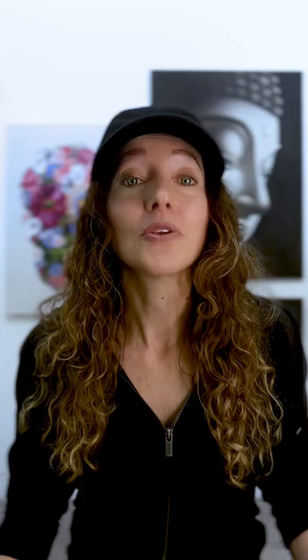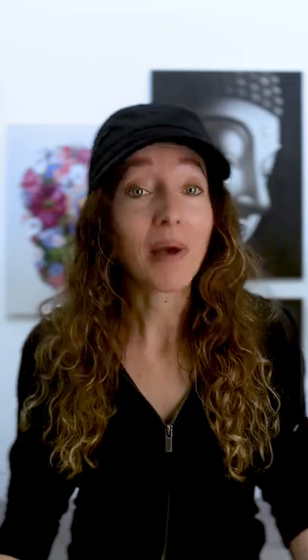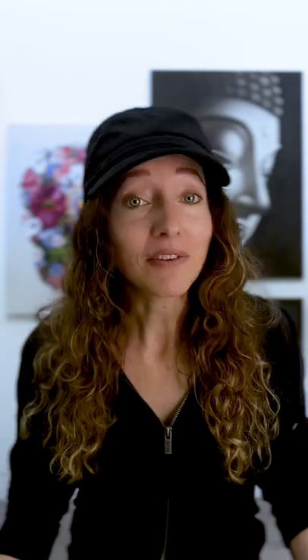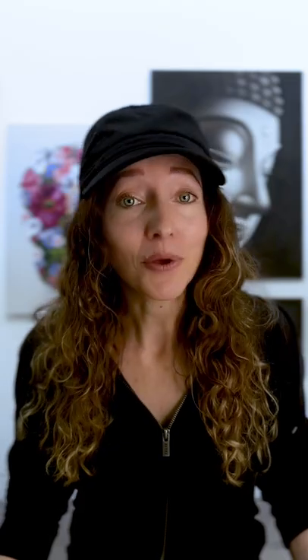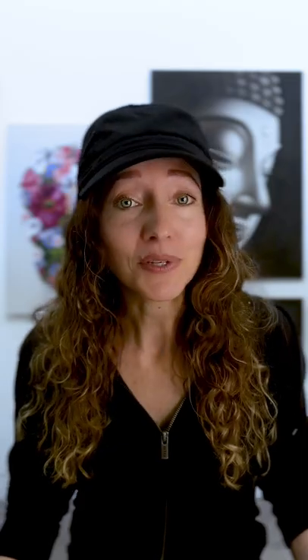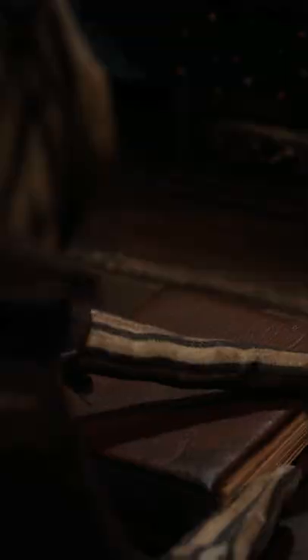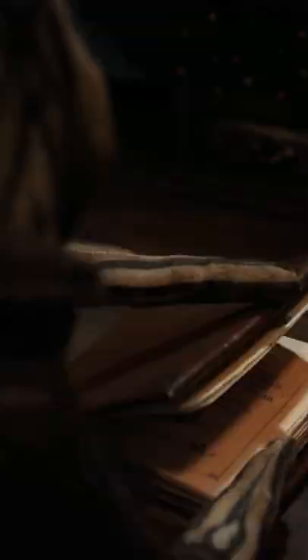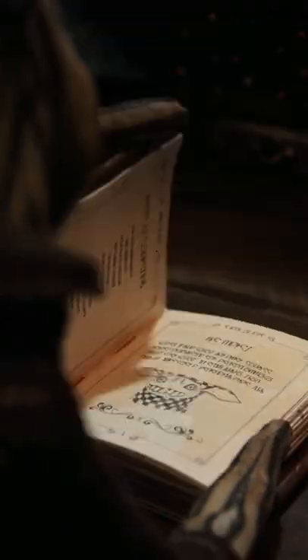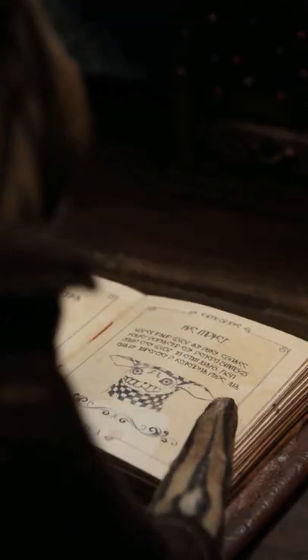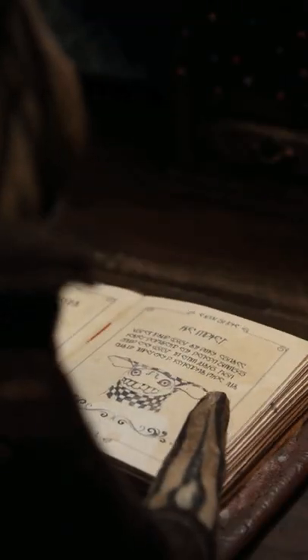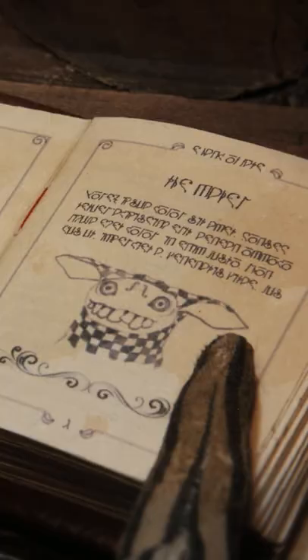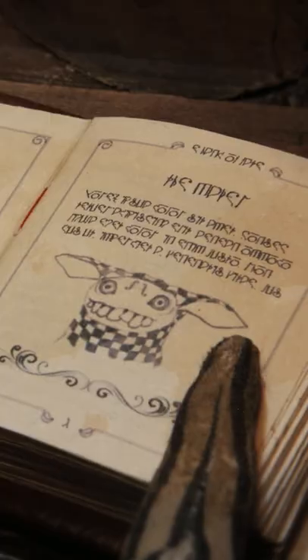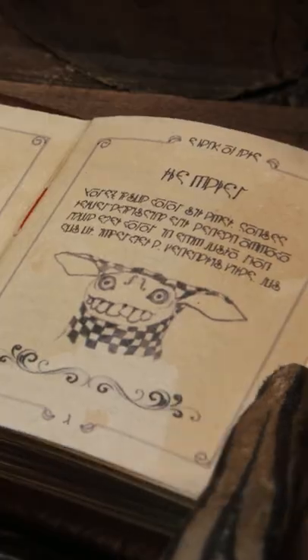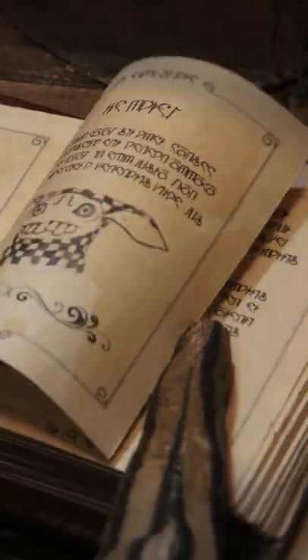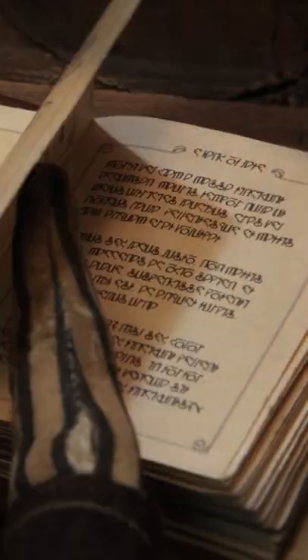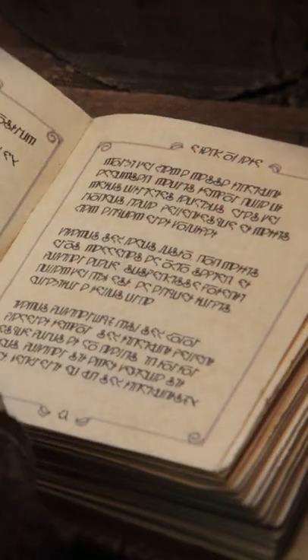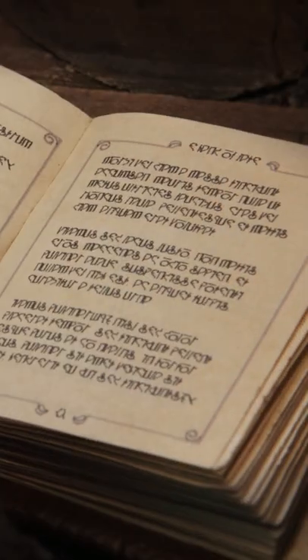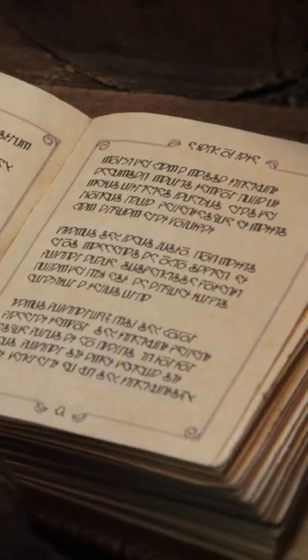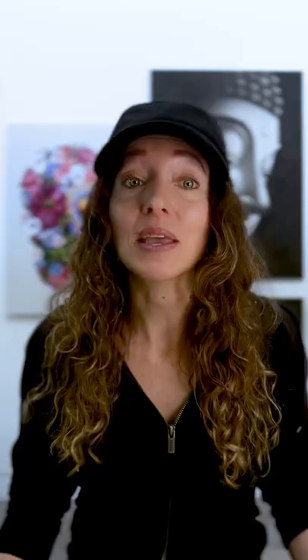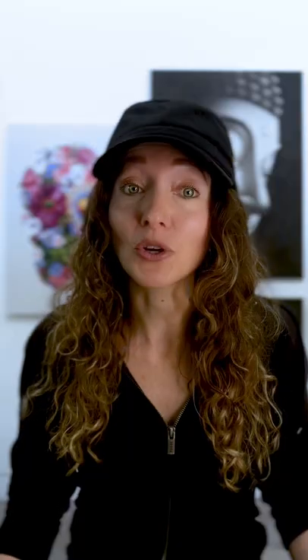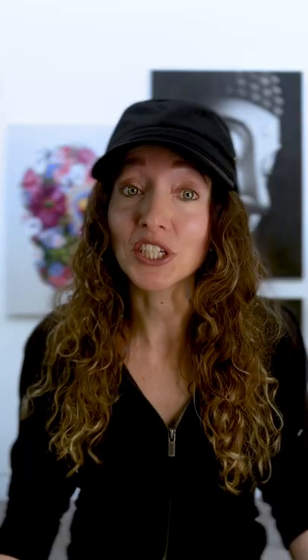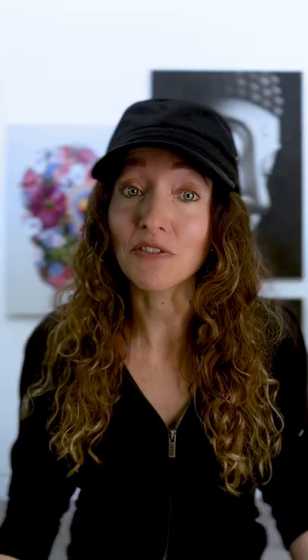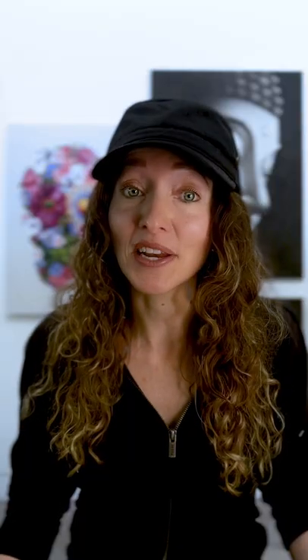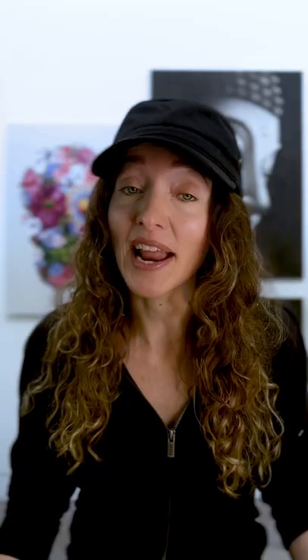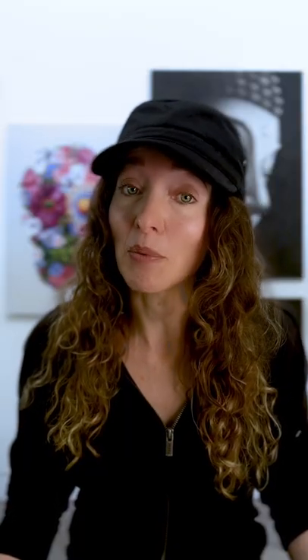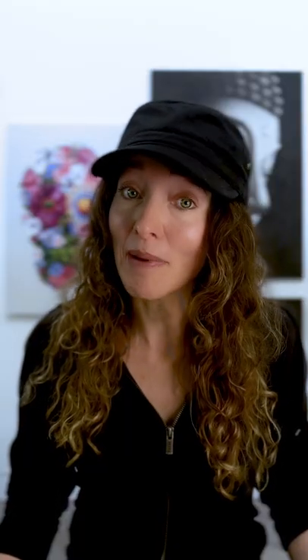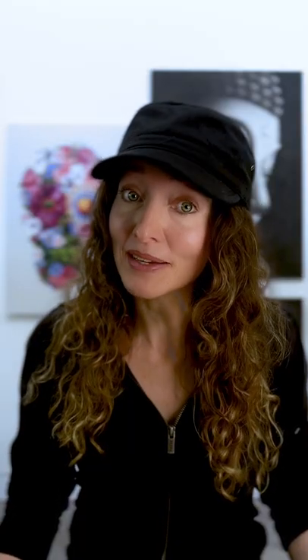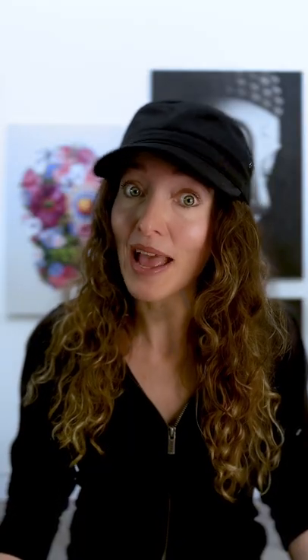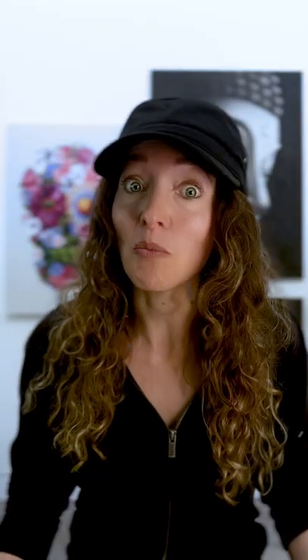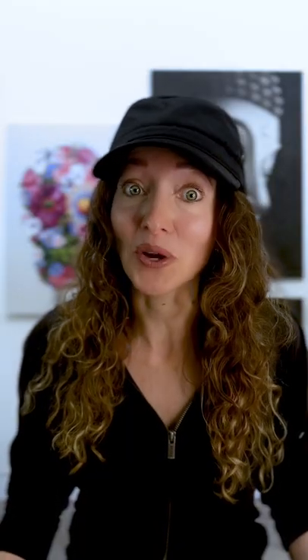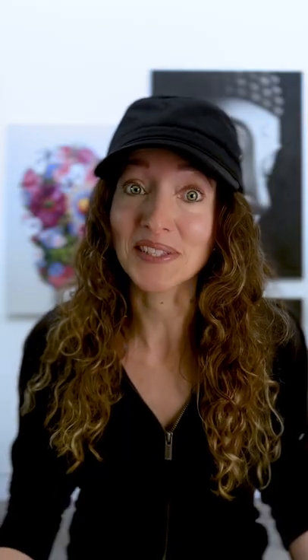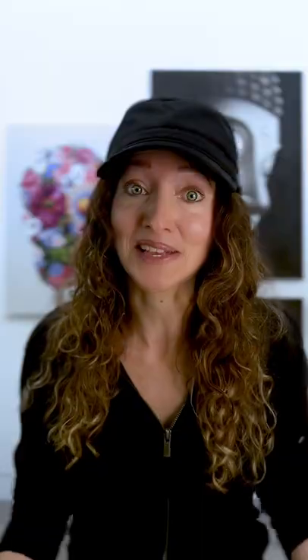You may have noticed this strange writing in our film, The Maker. Keep watching to find out how we made it and what it says.